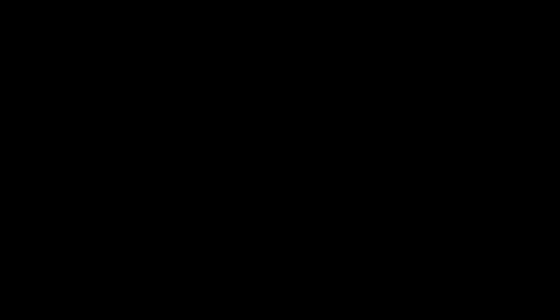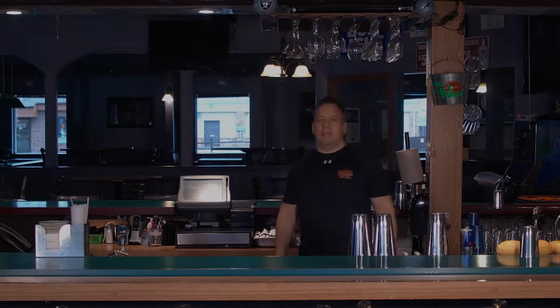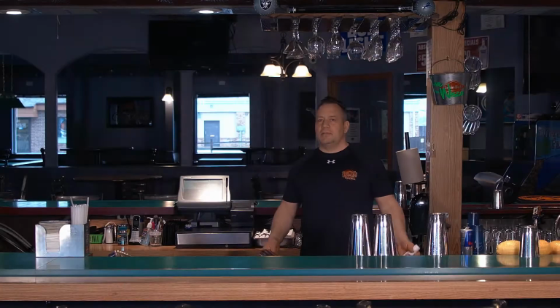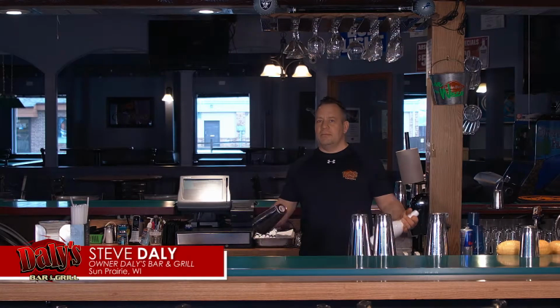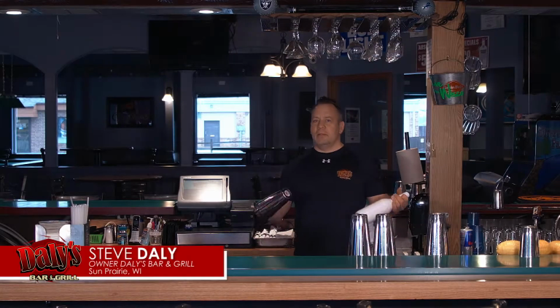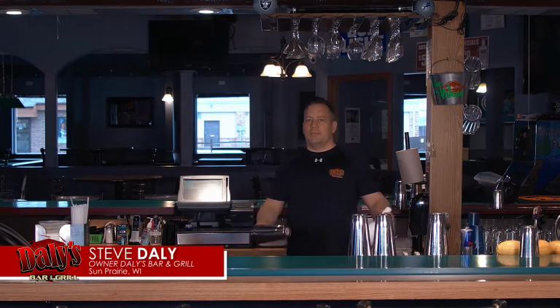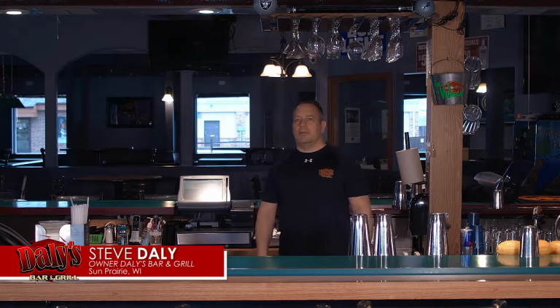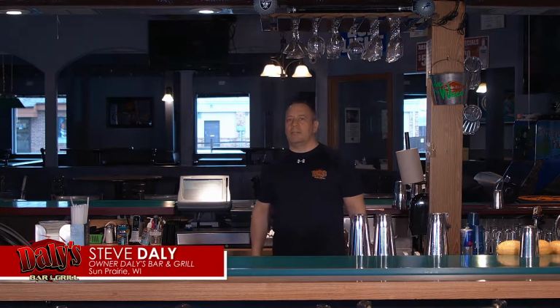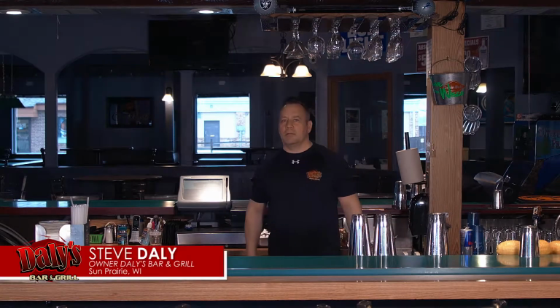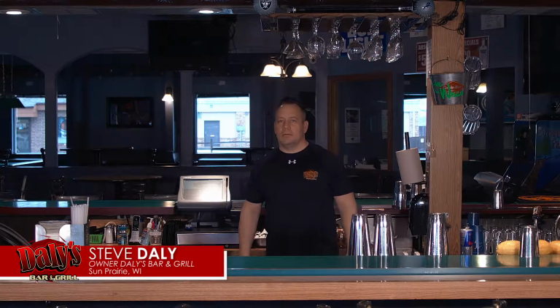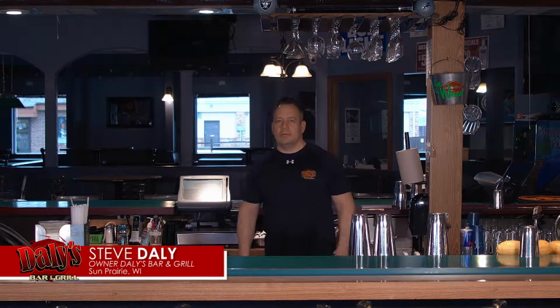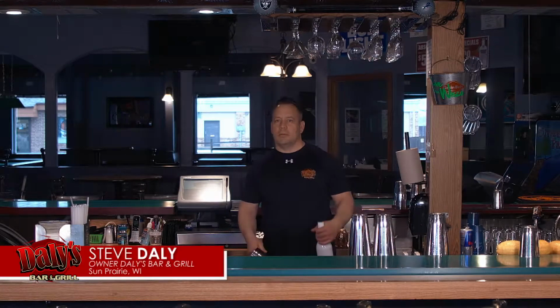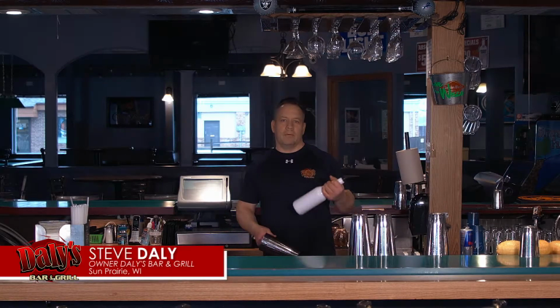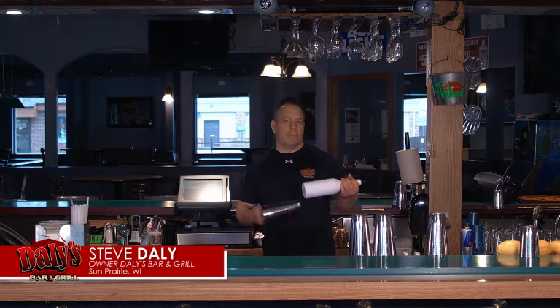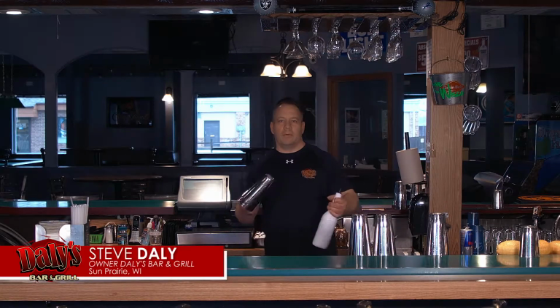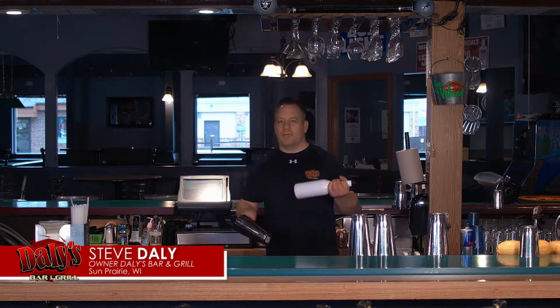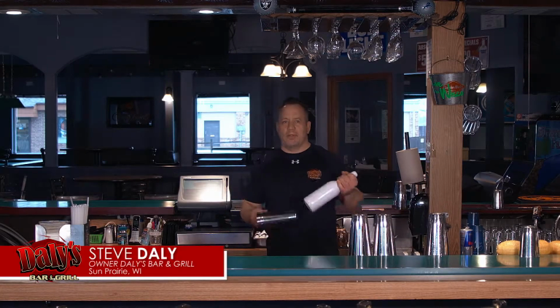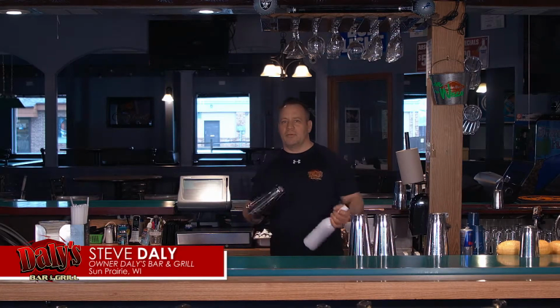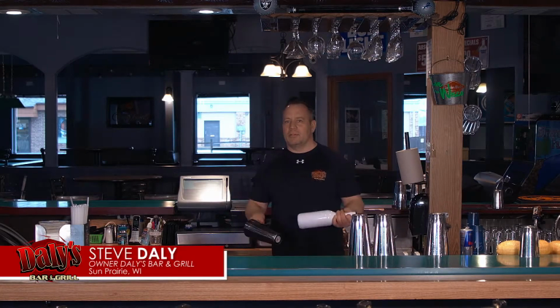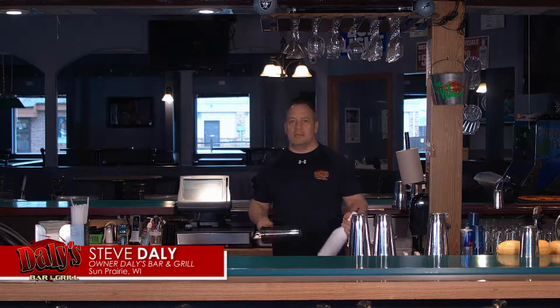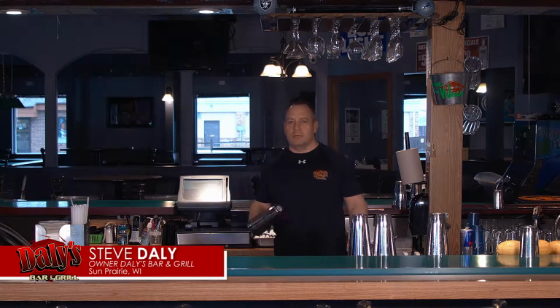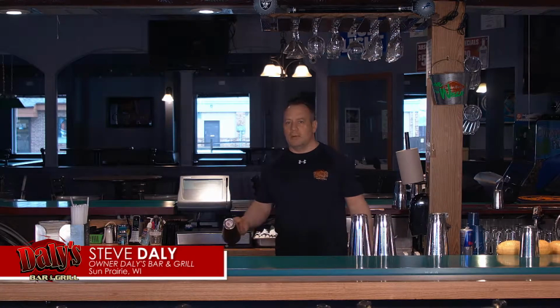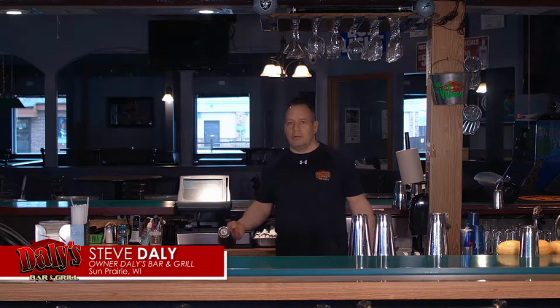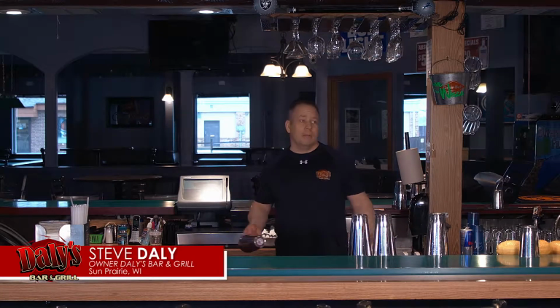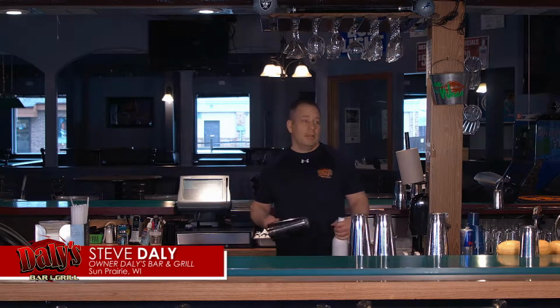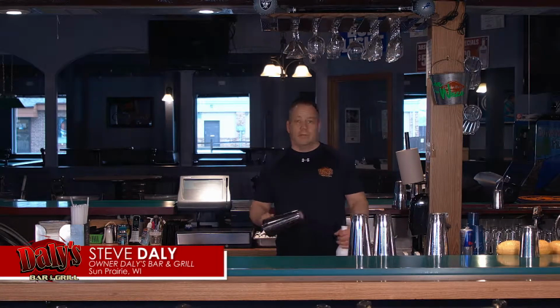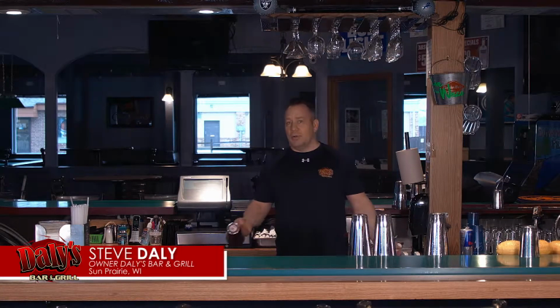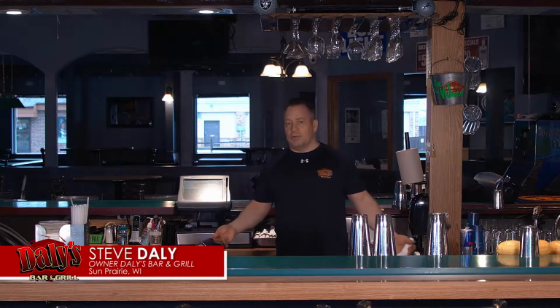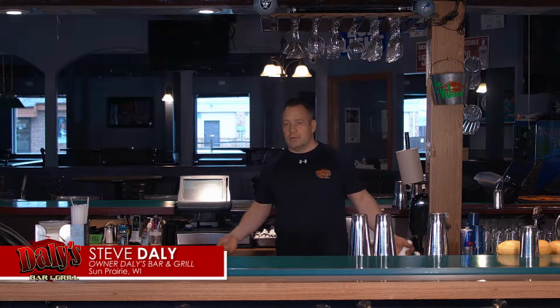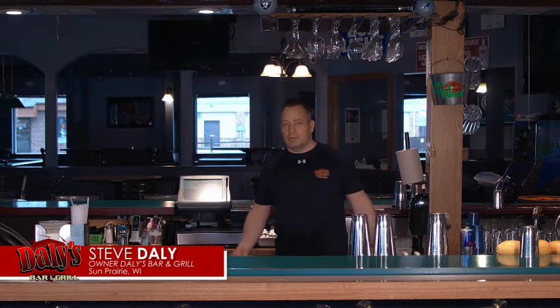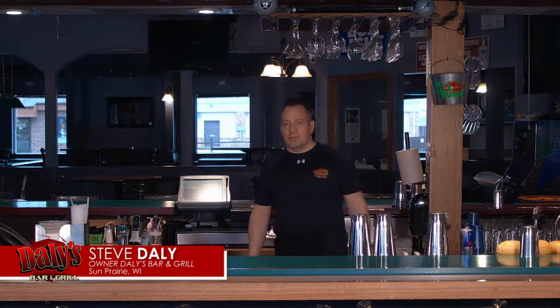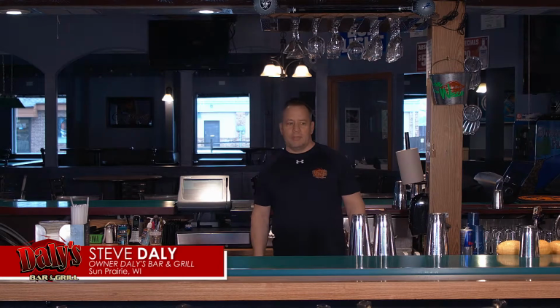Hey, Steve Daly from Daly's Bar & Grill, just going over some little flair tricks that you can learn and try to impress your customers with.